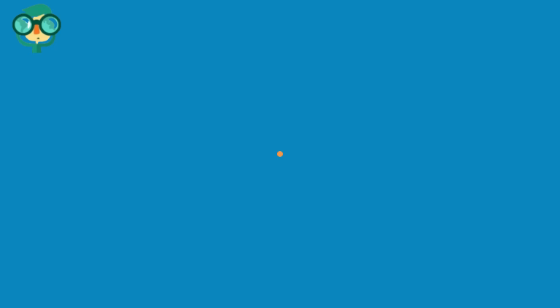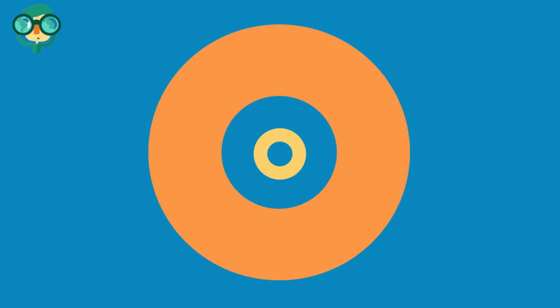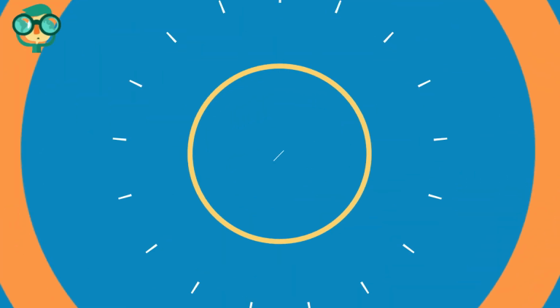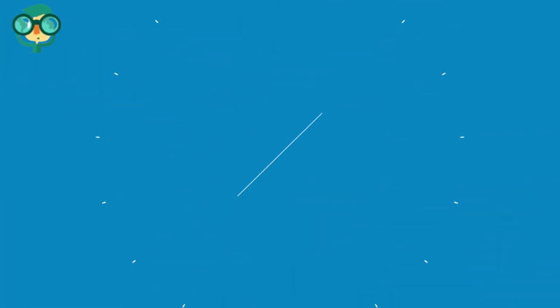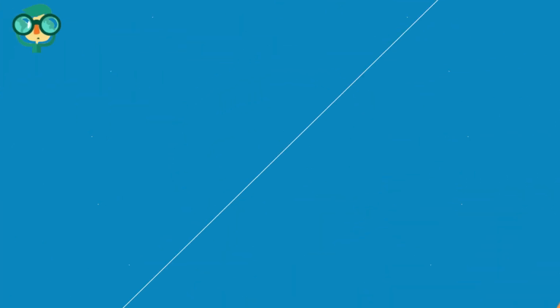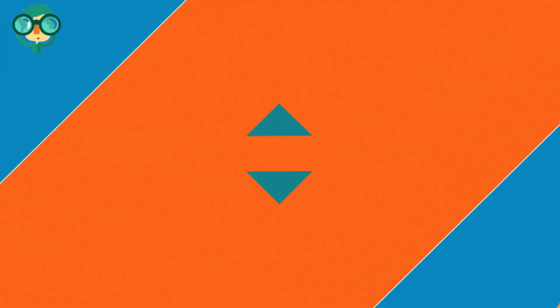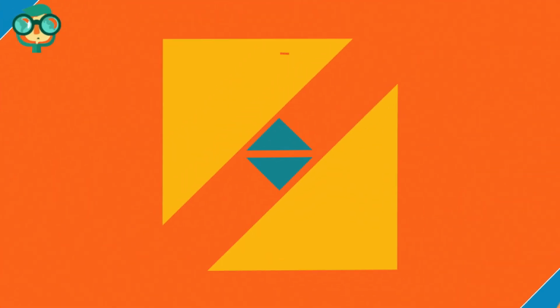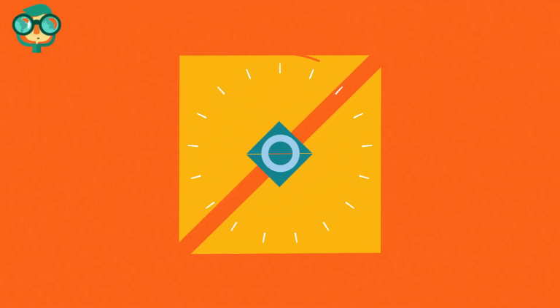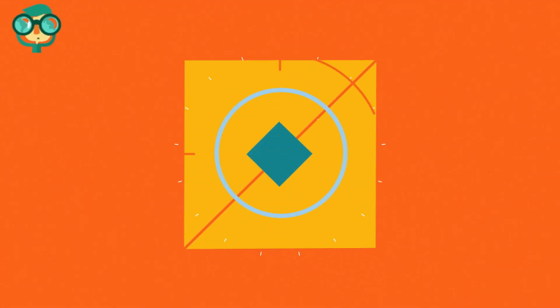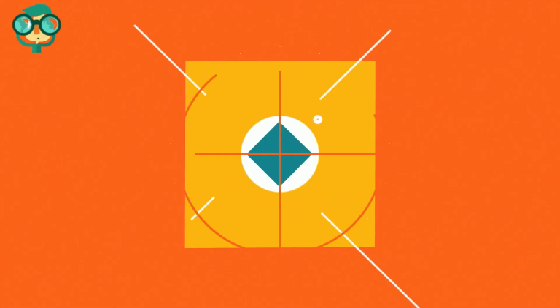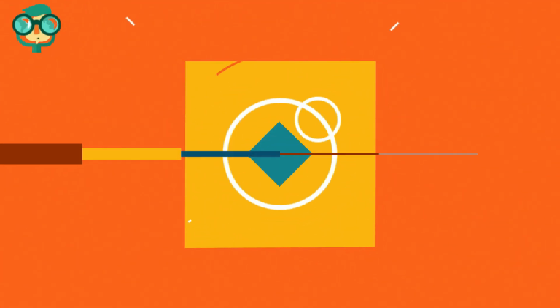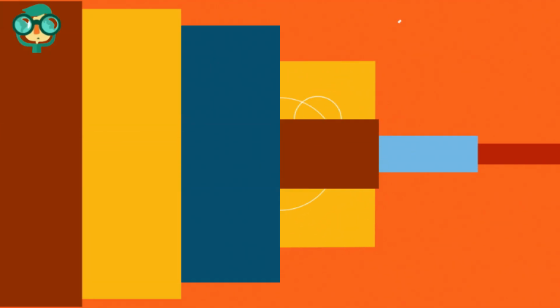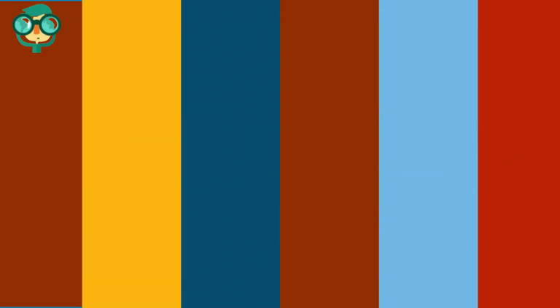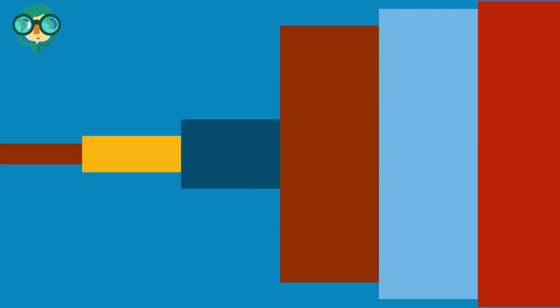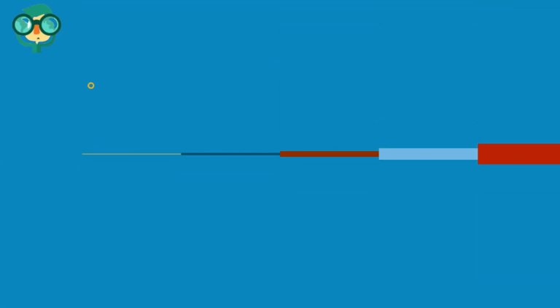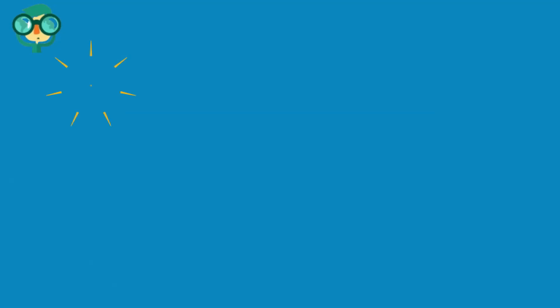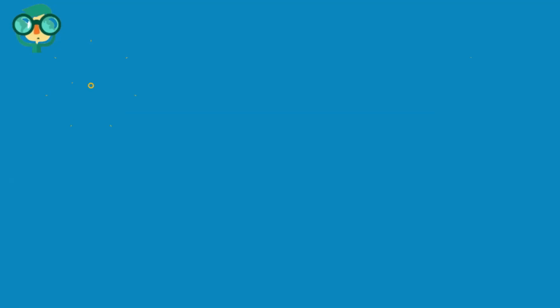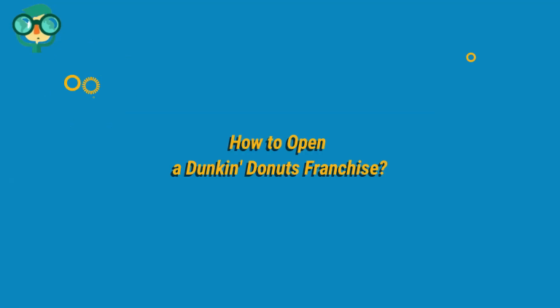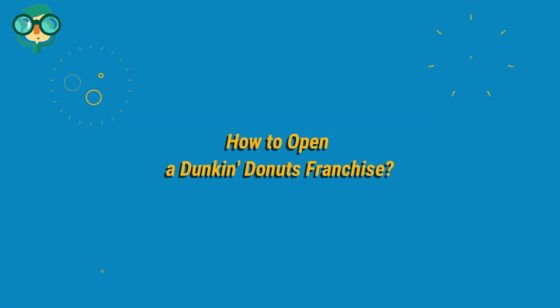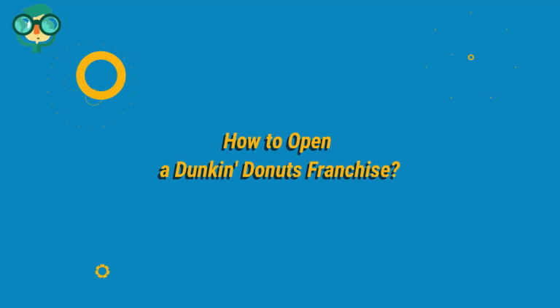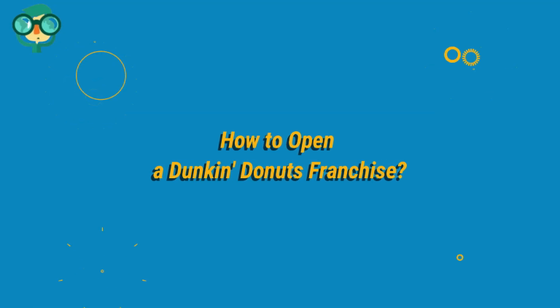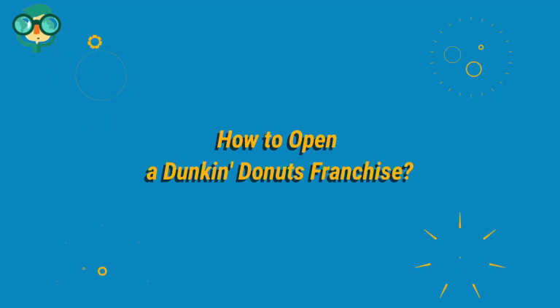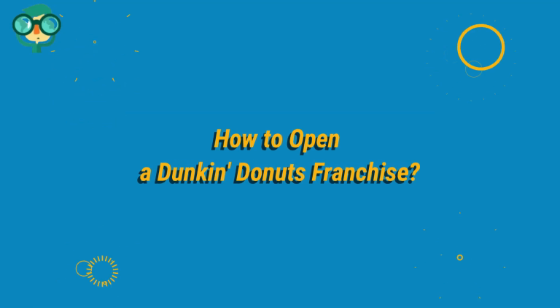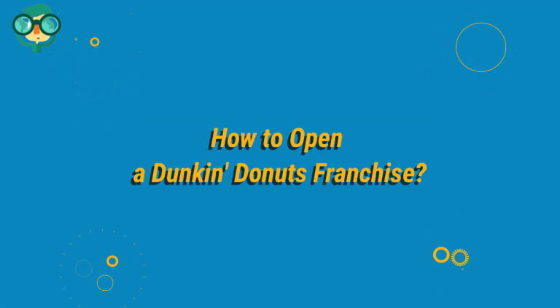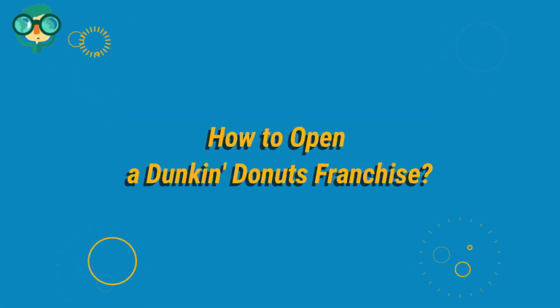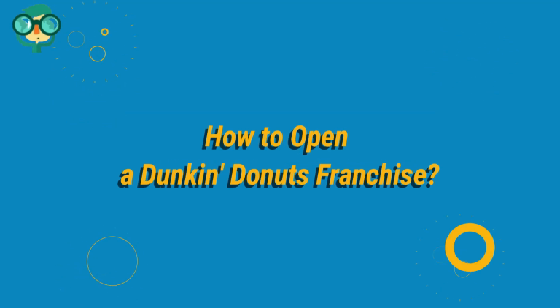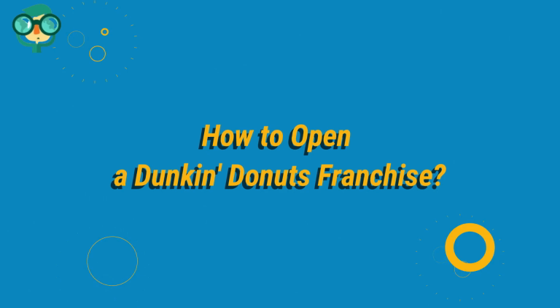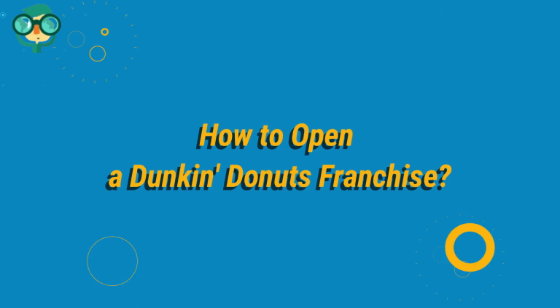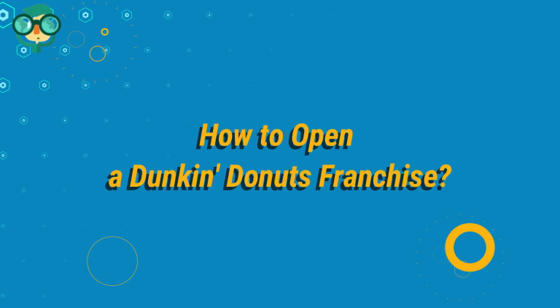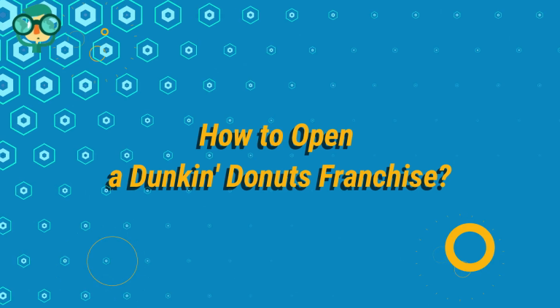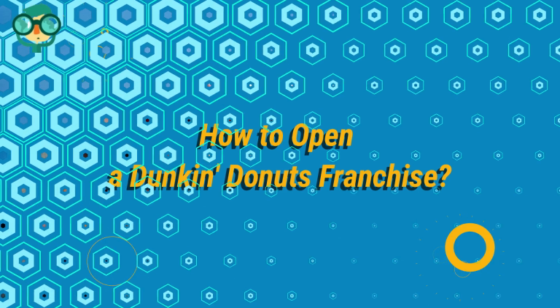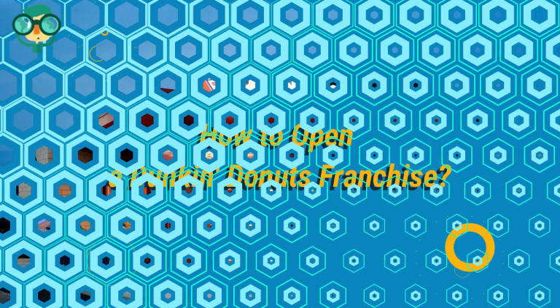Today, we will talk about how to open a Dunkin' Donuts franchise. Let's have a look at the details.